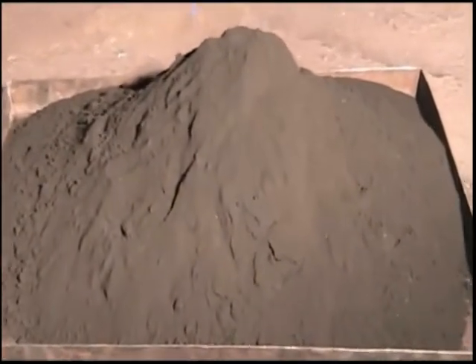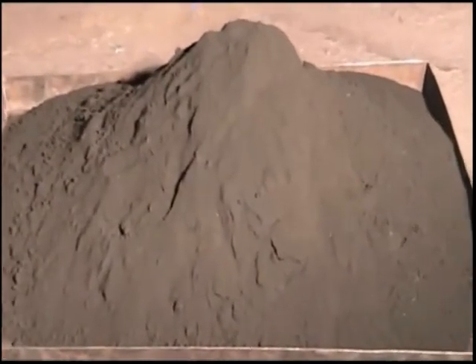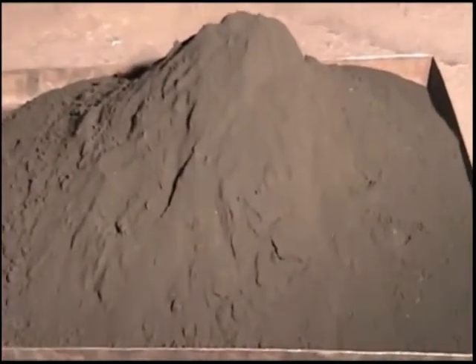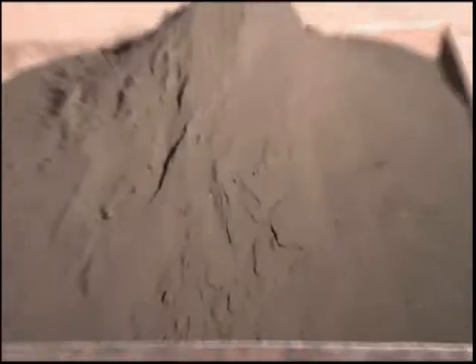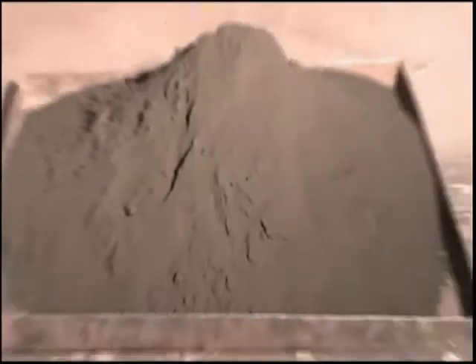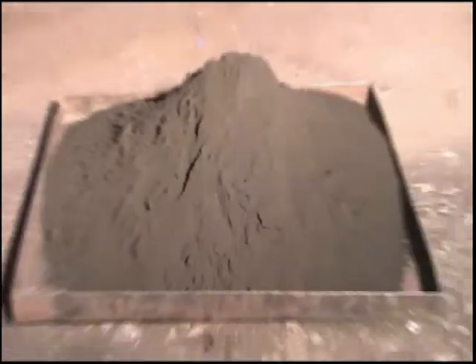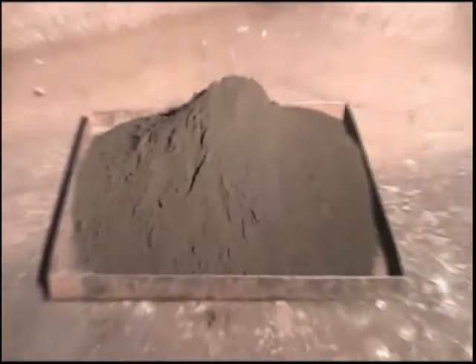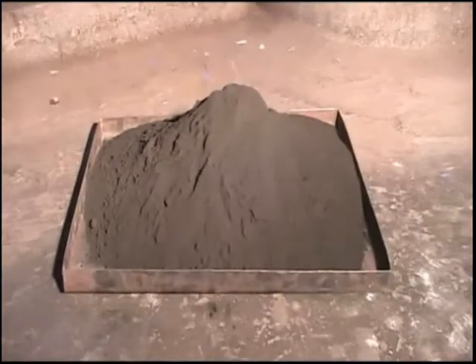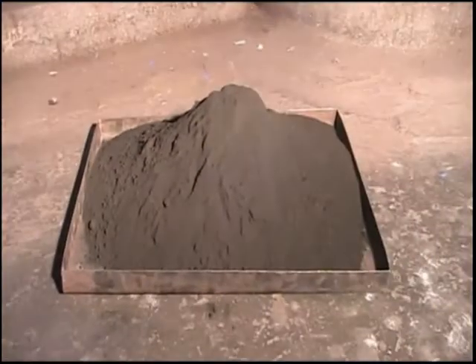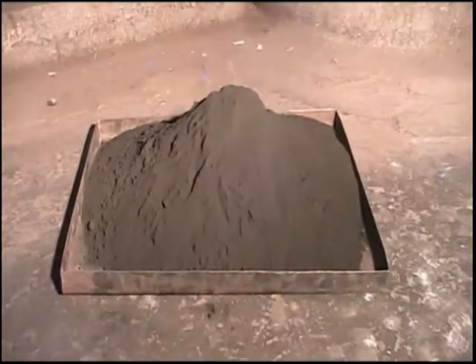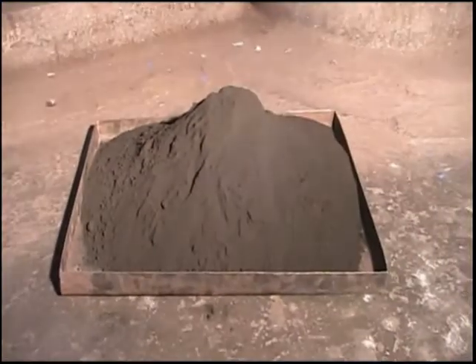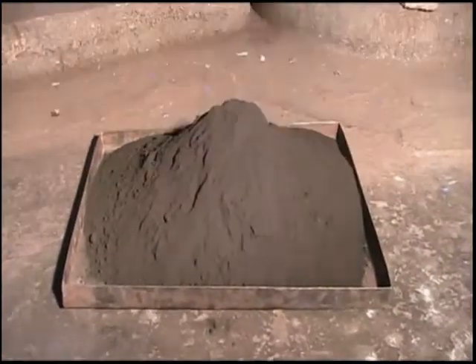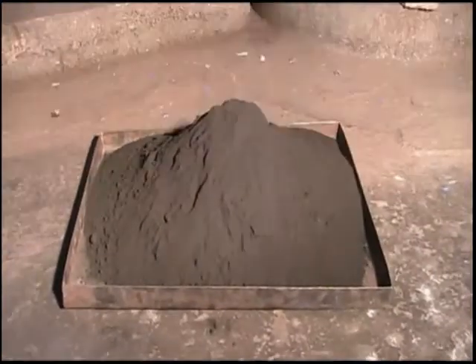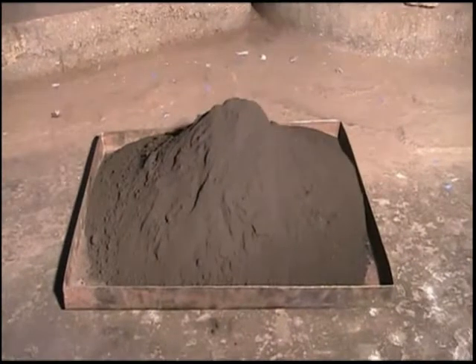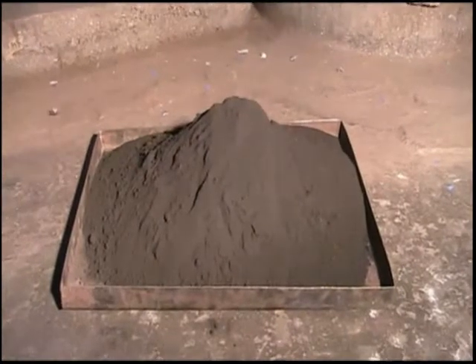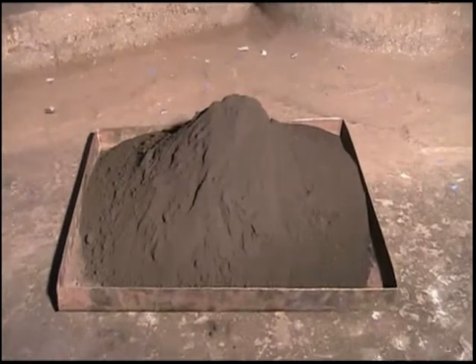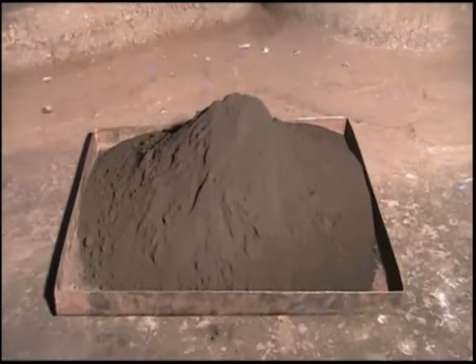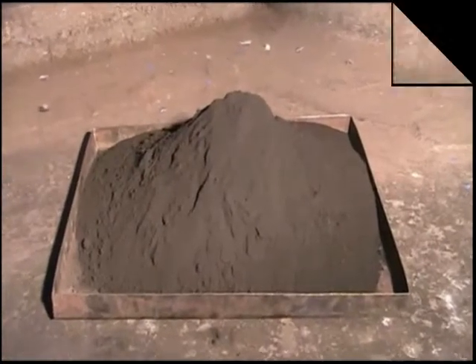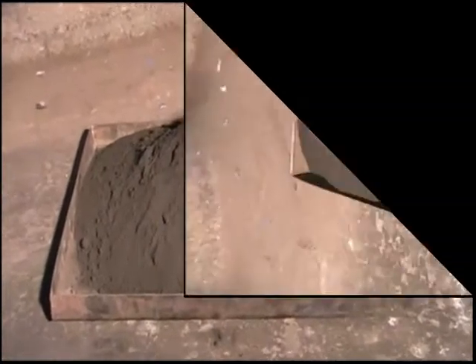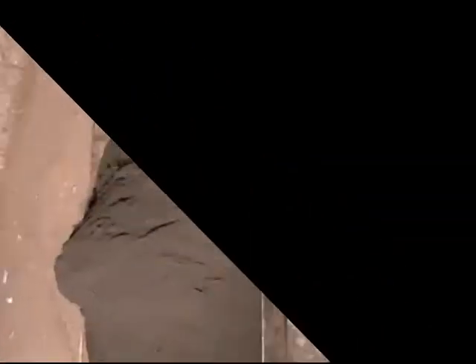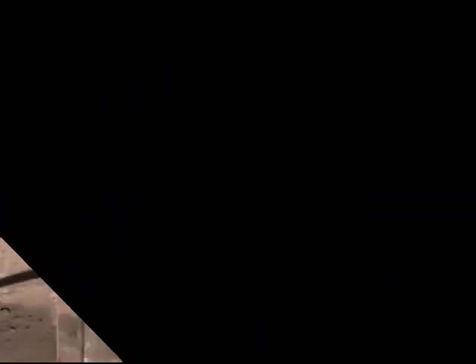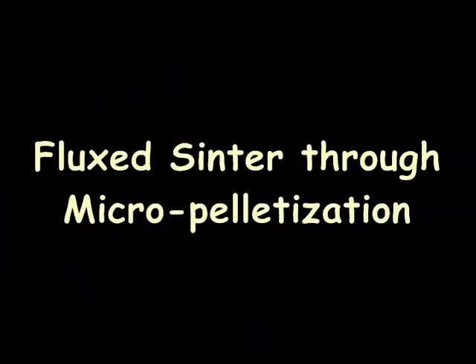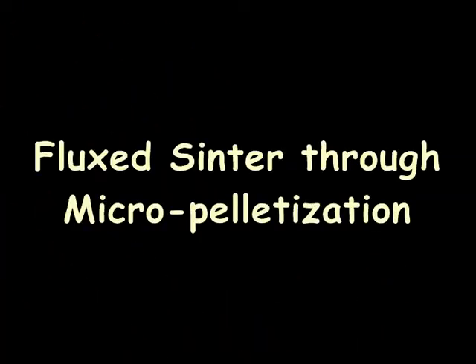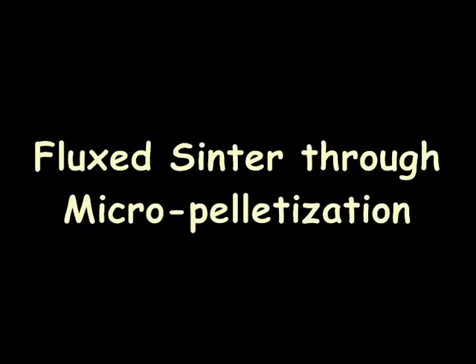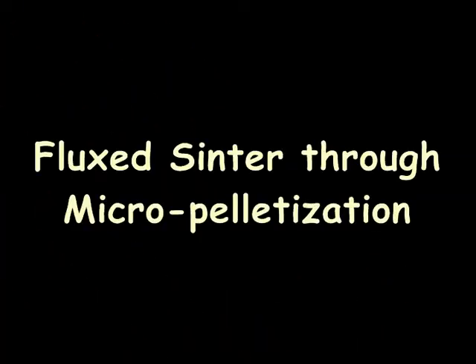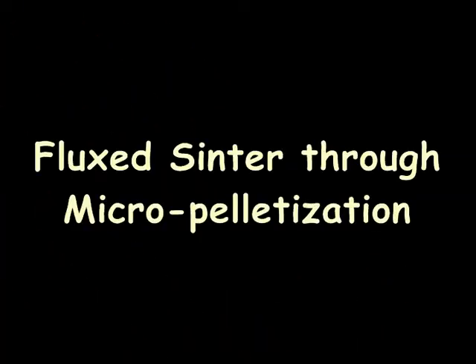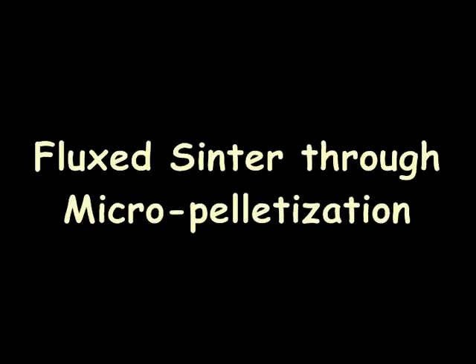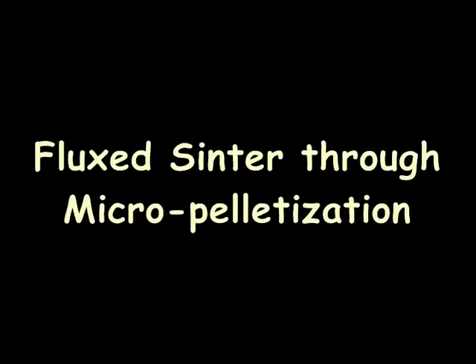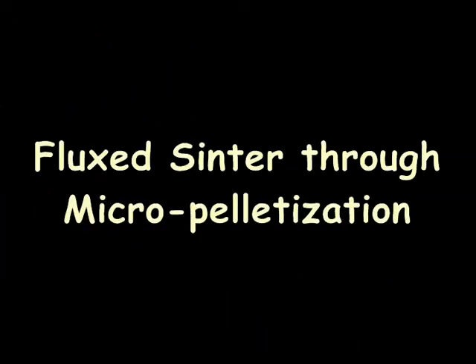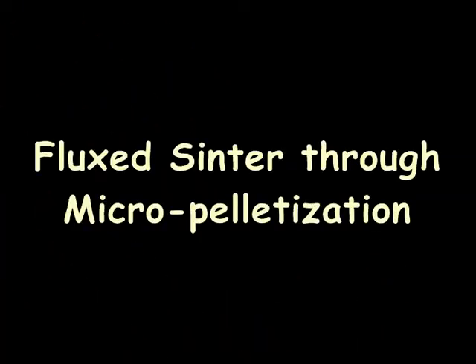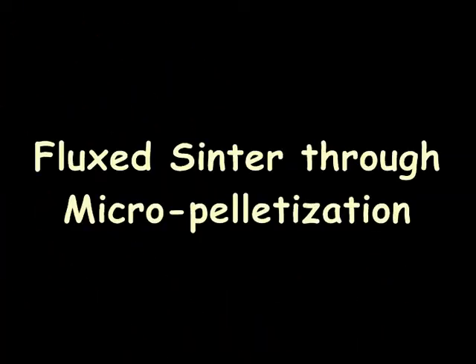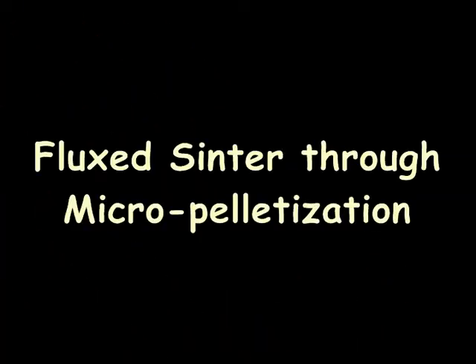Three technologies are developed. The first one is fluxed sinter through micro pelletization.